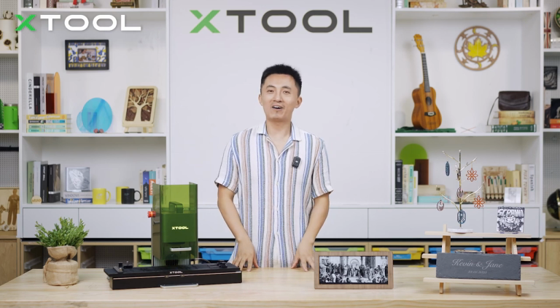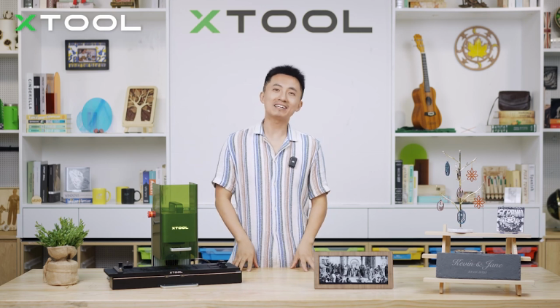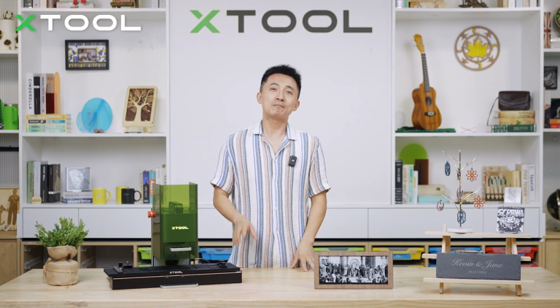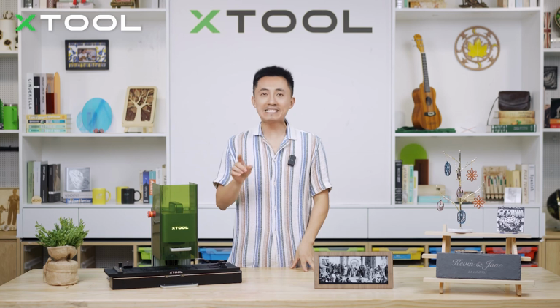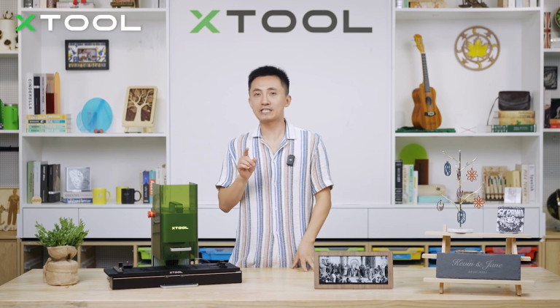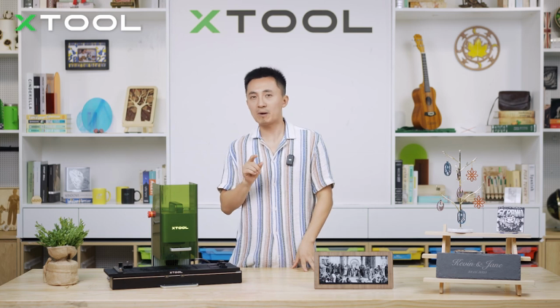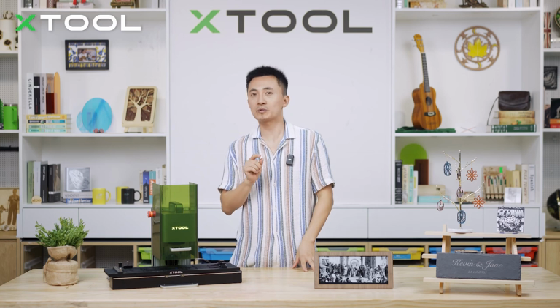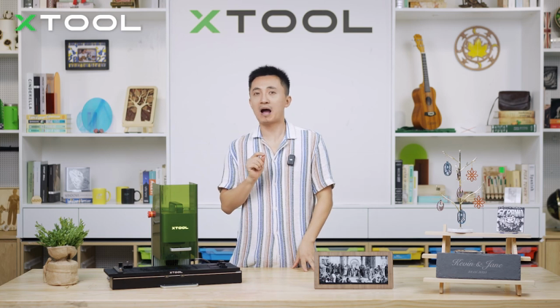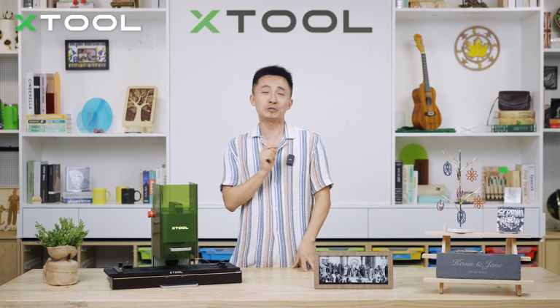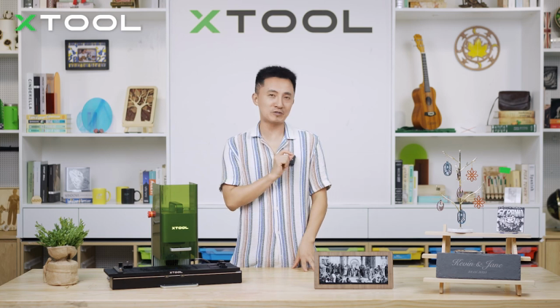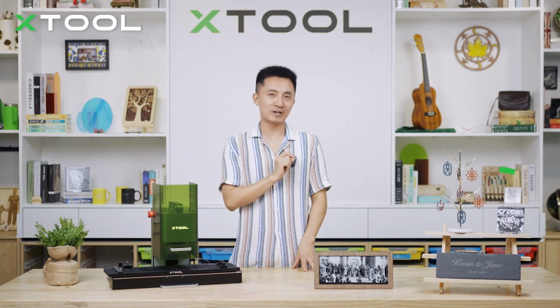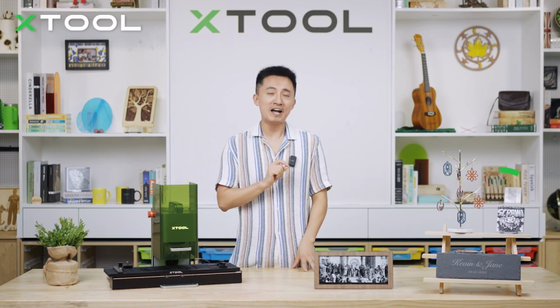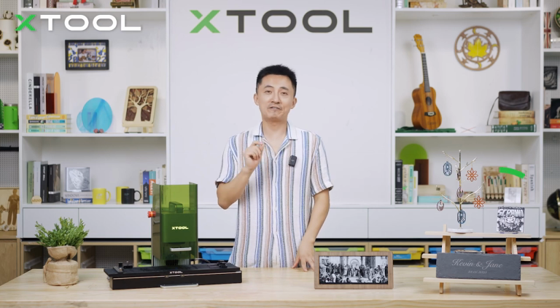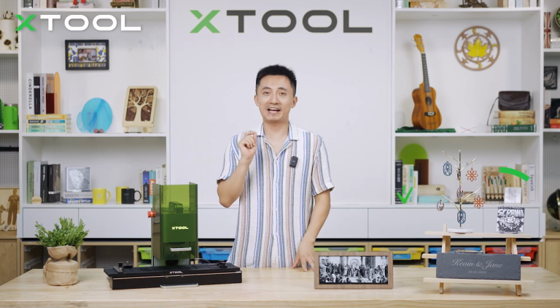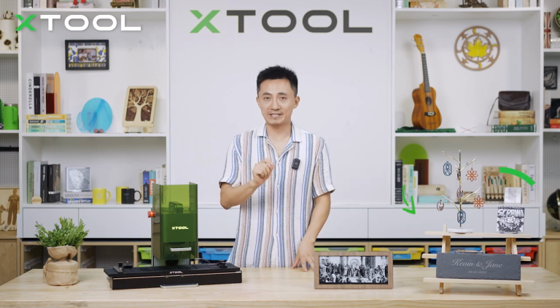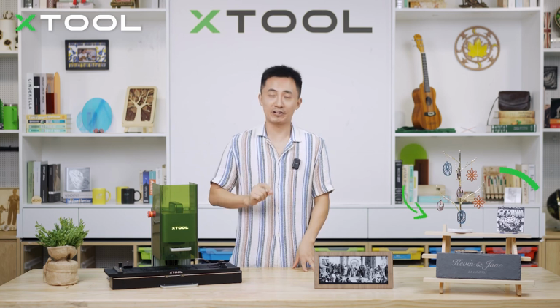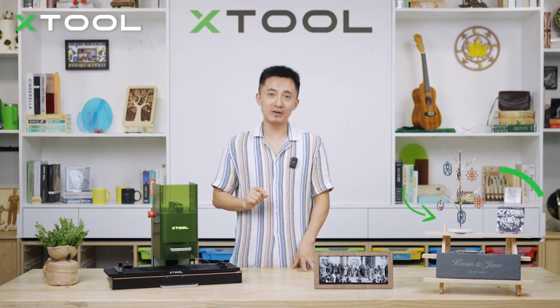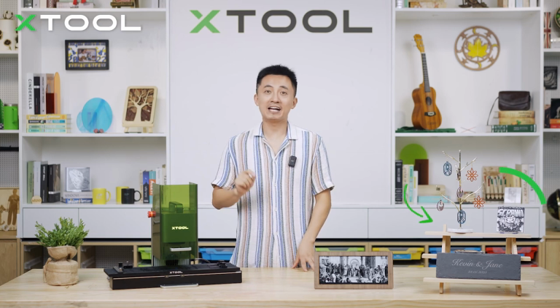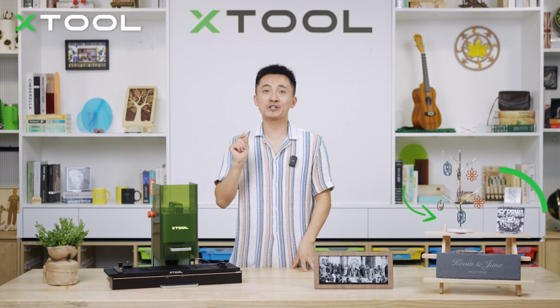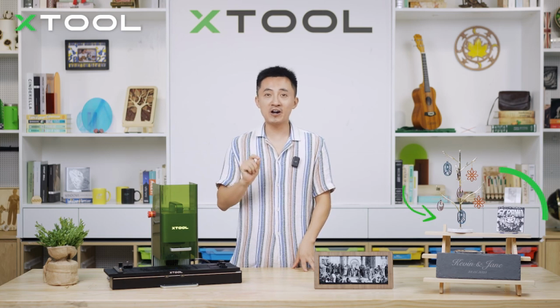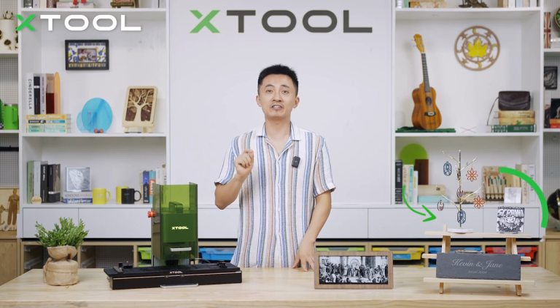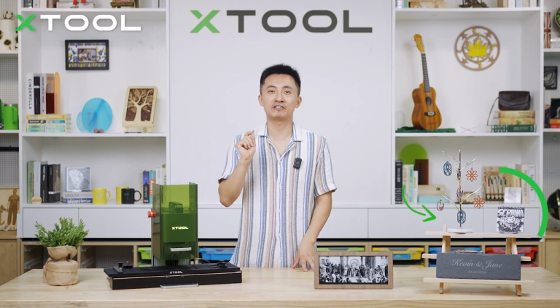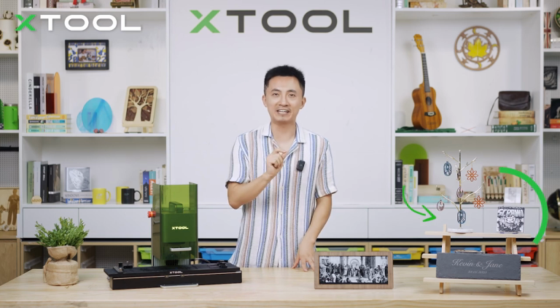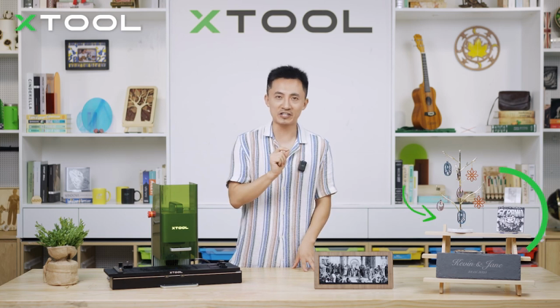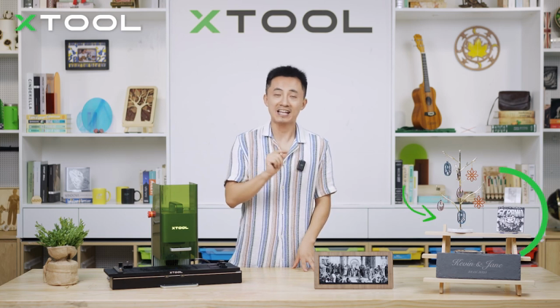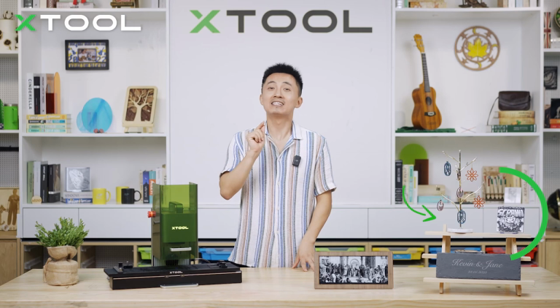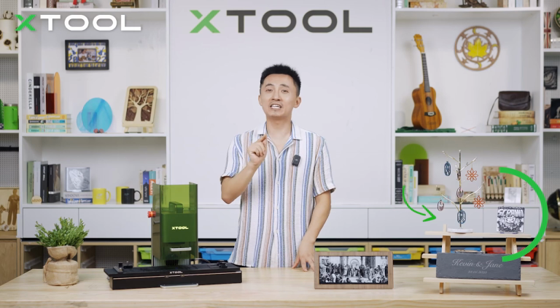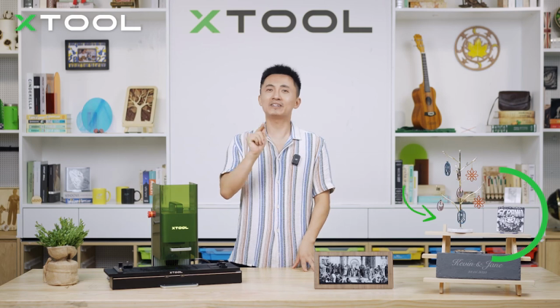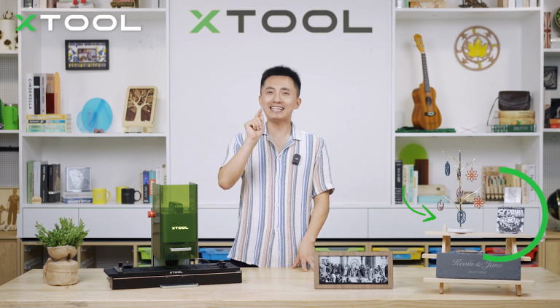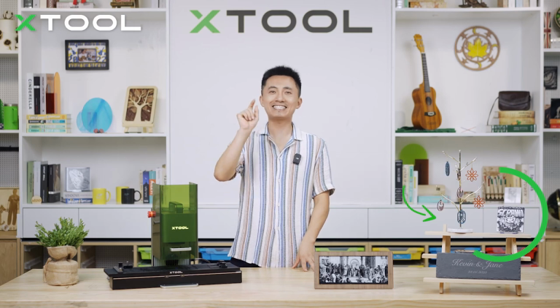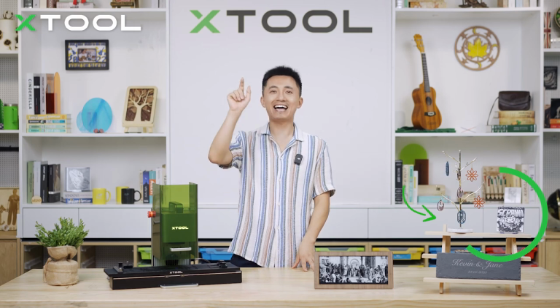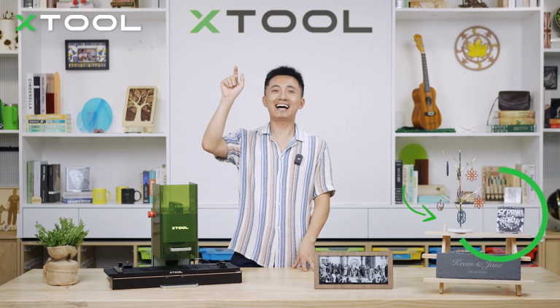All right, please subscribe to our YouTube channel if you like this video. And turn on the notification. See you next time!